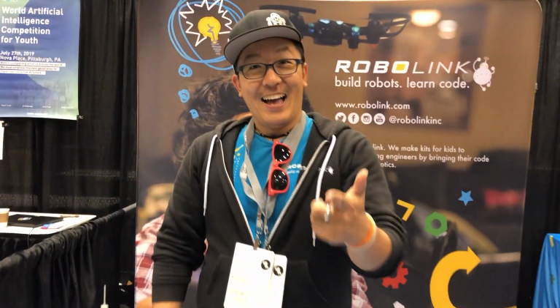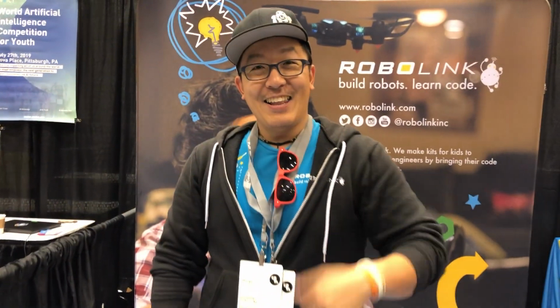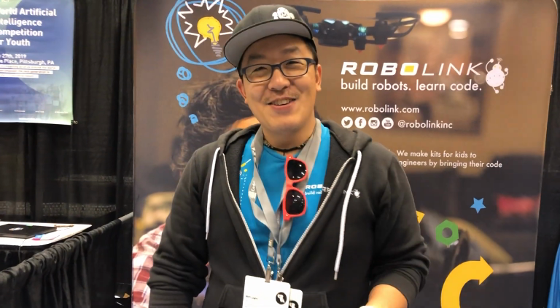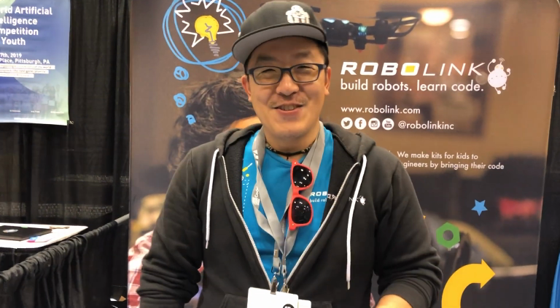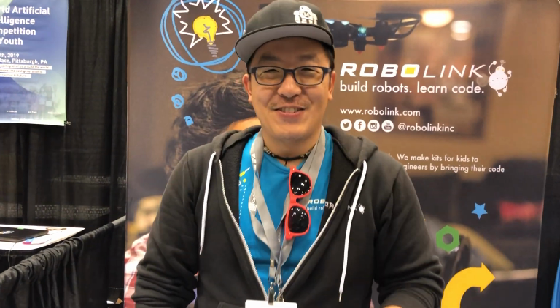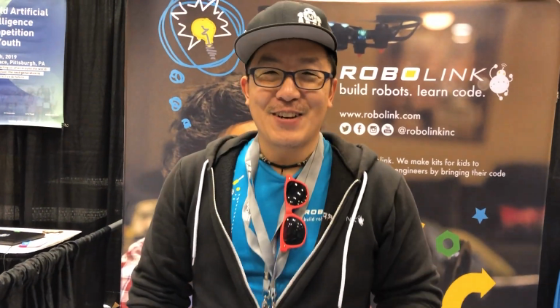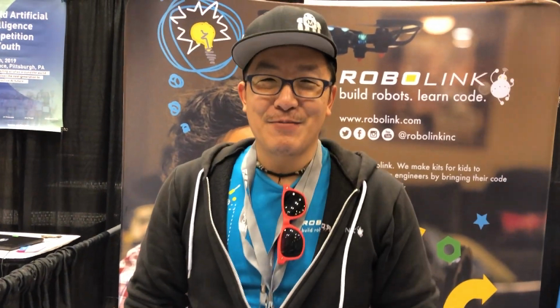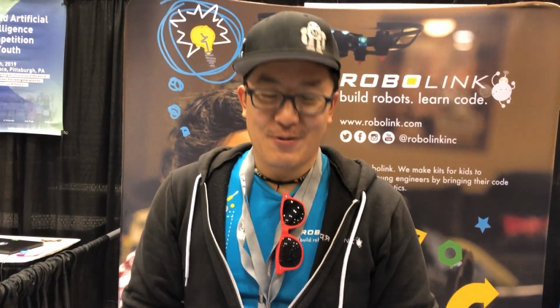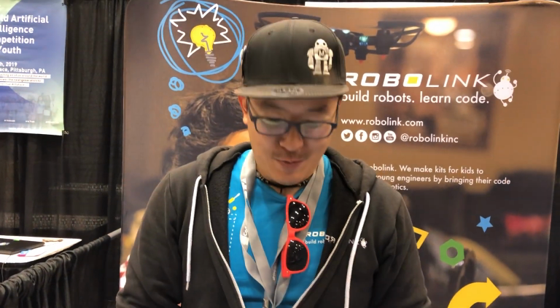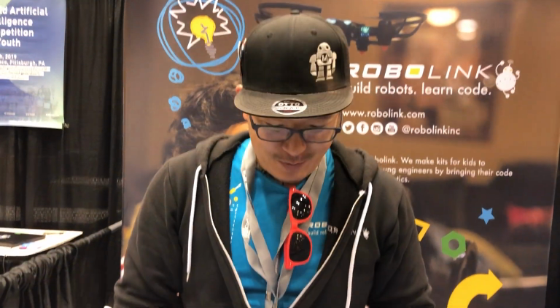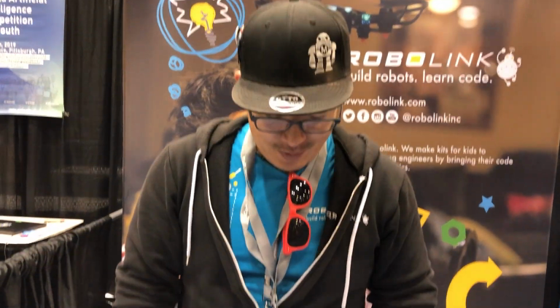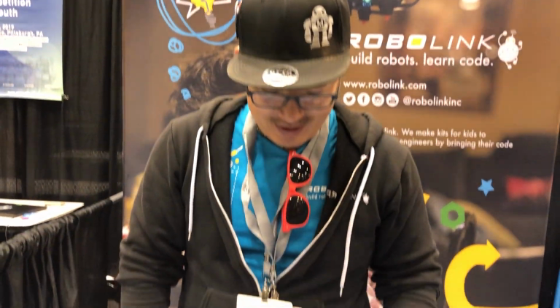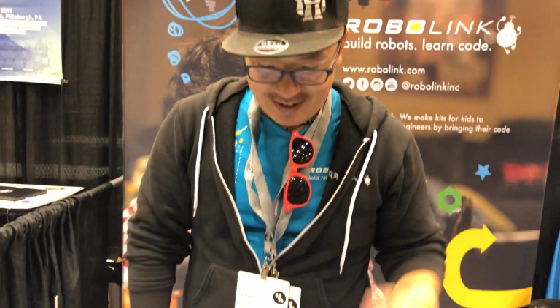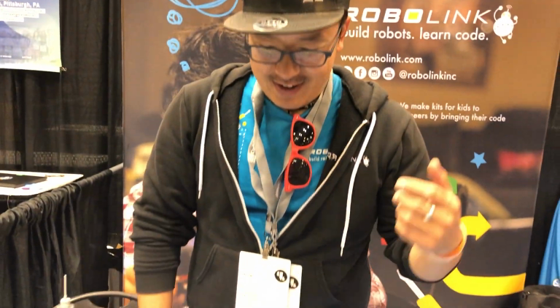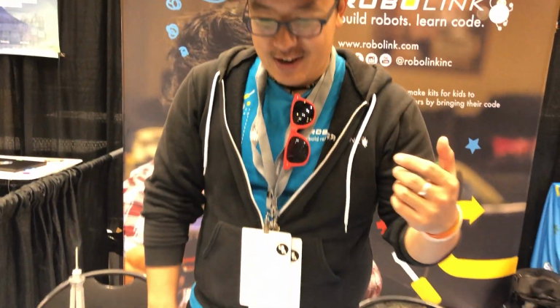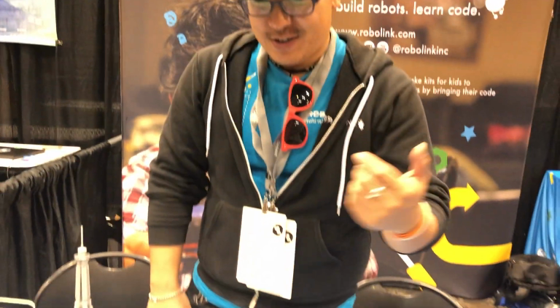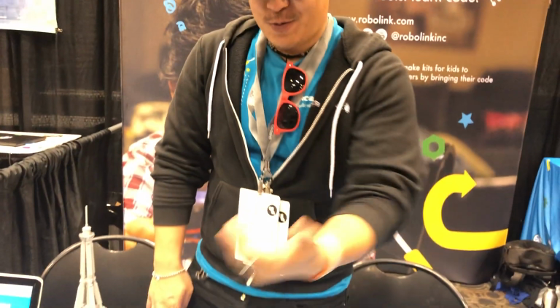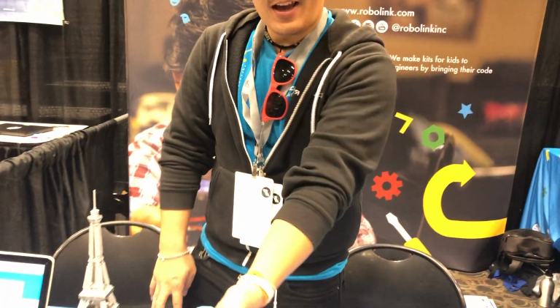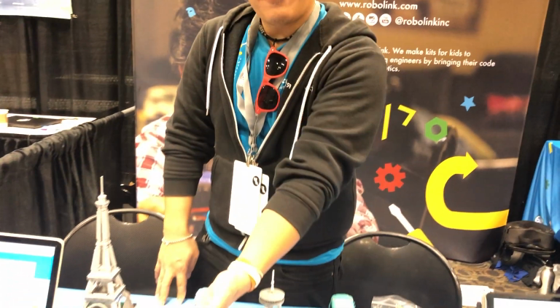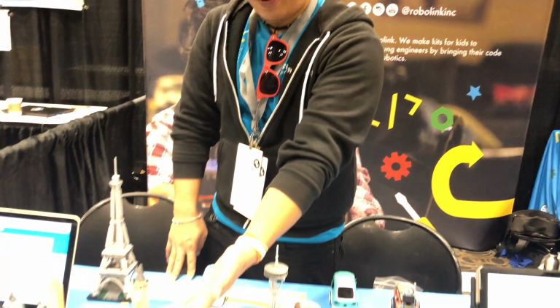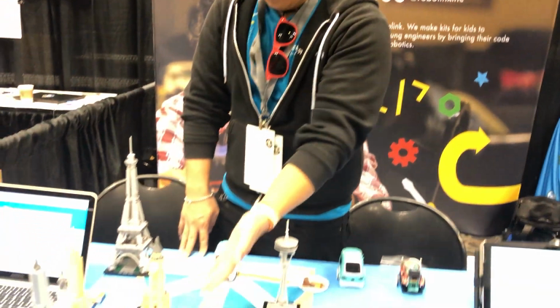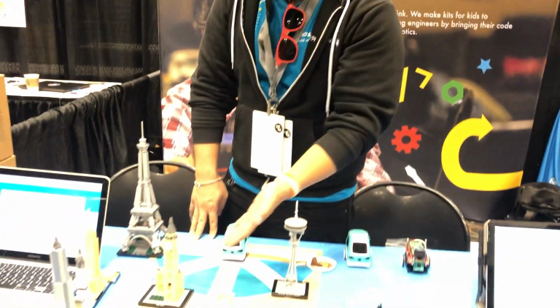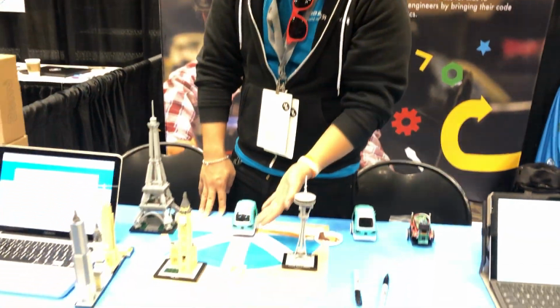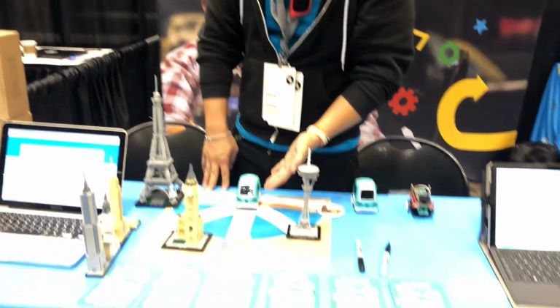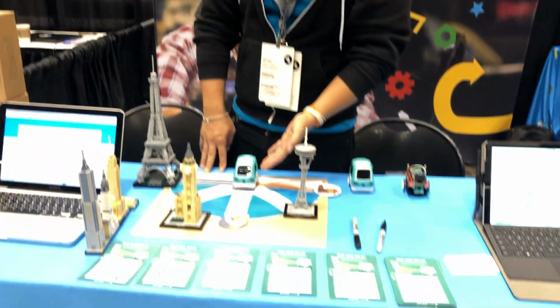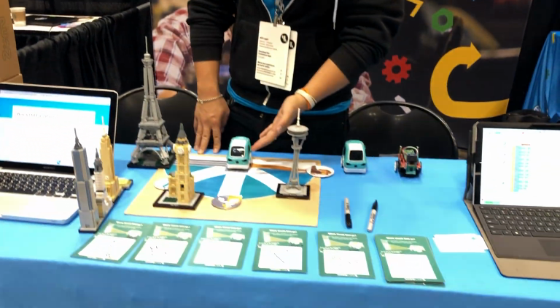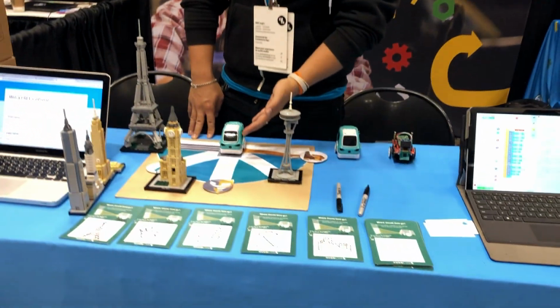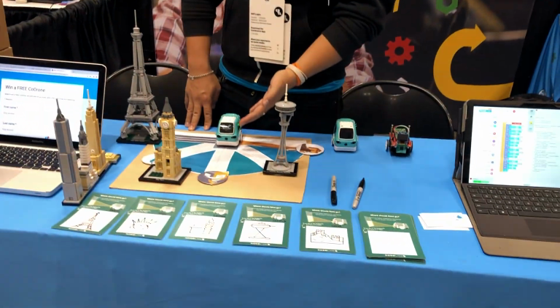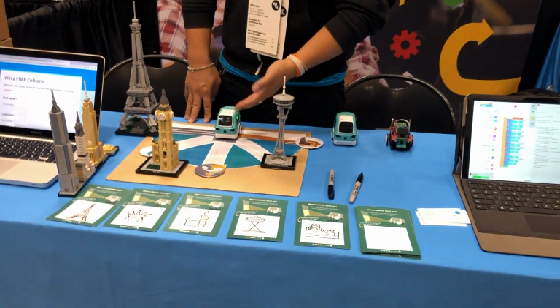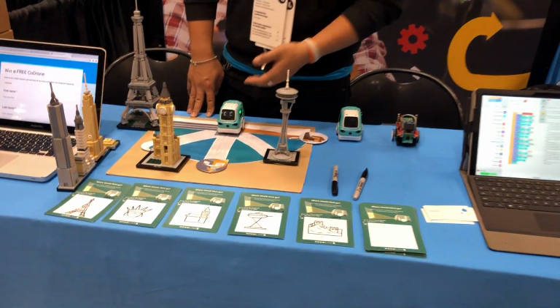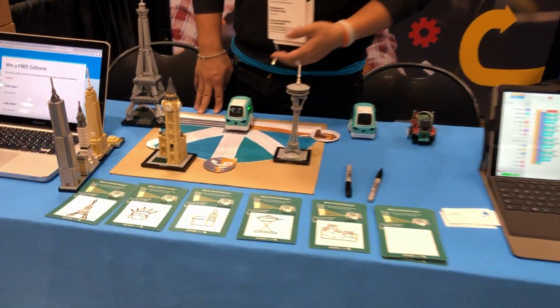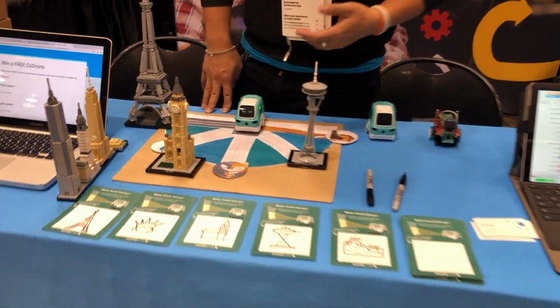Hello! Welcome to the RoboLink booth. We have here Zumi — she's a self-driving car kit.